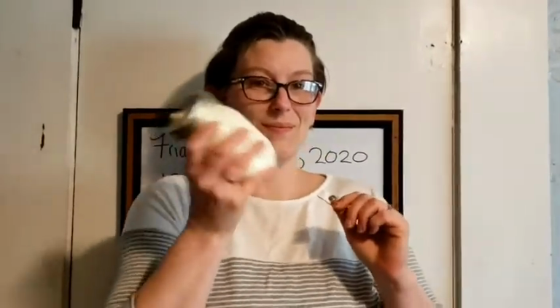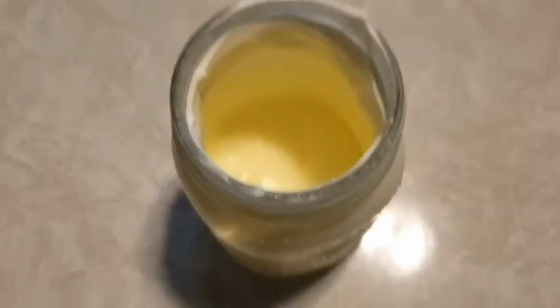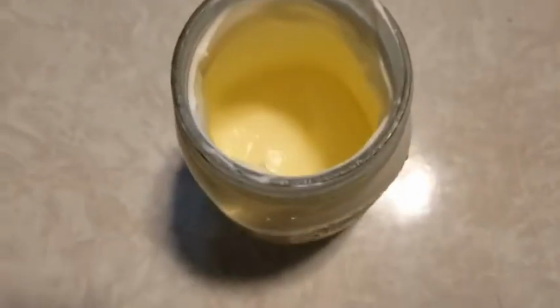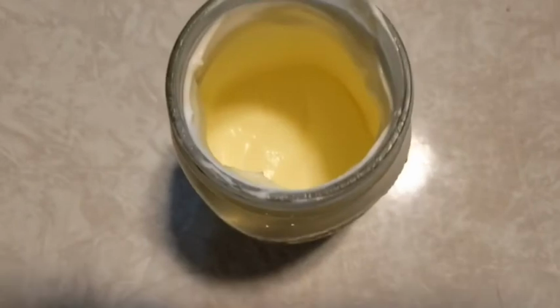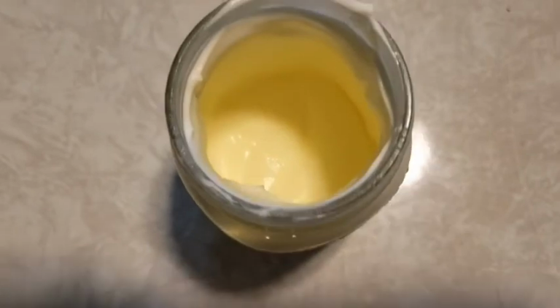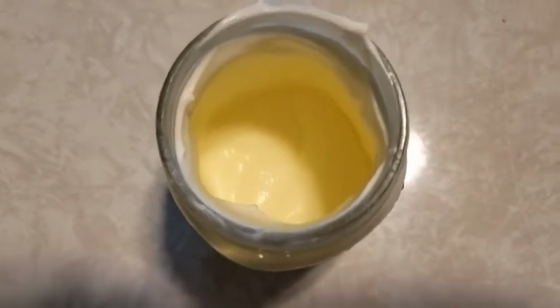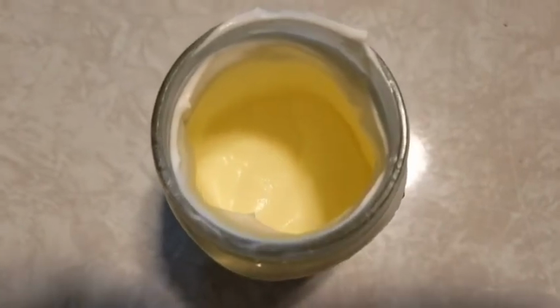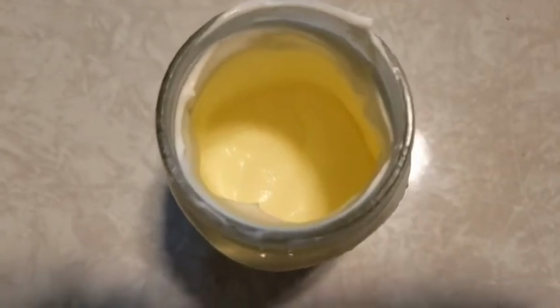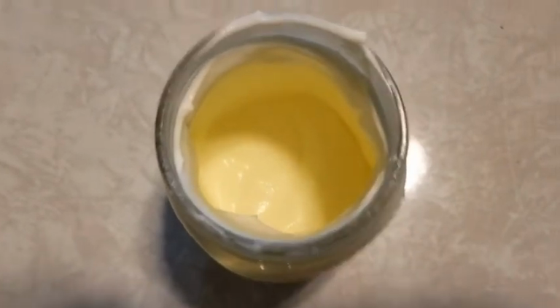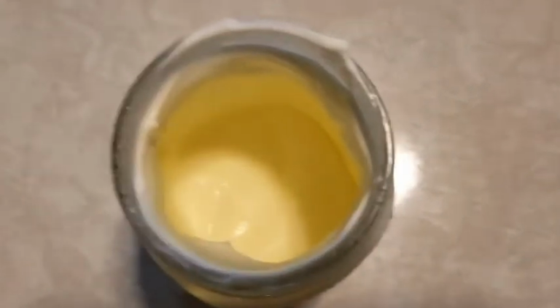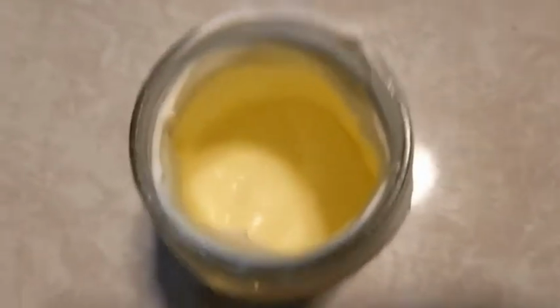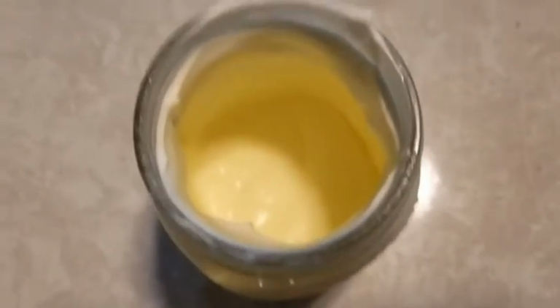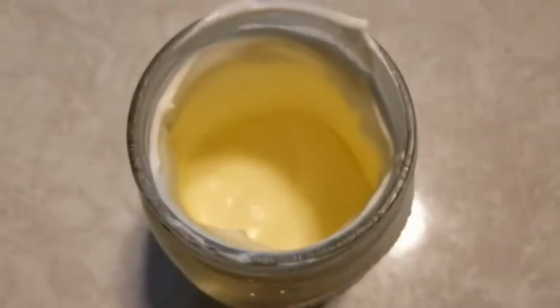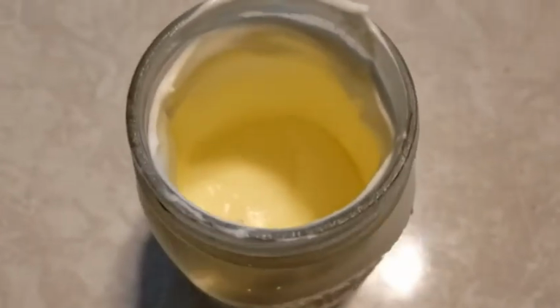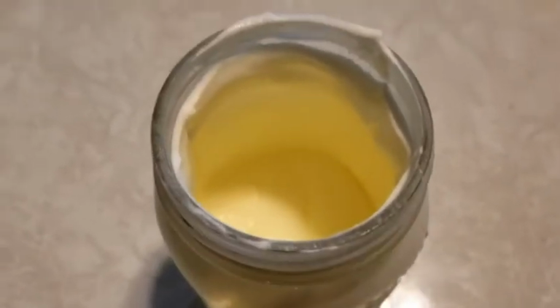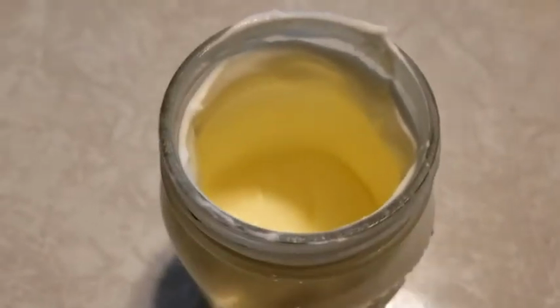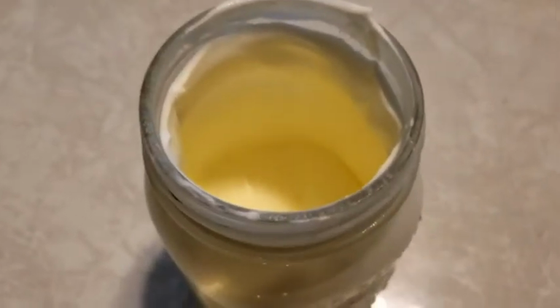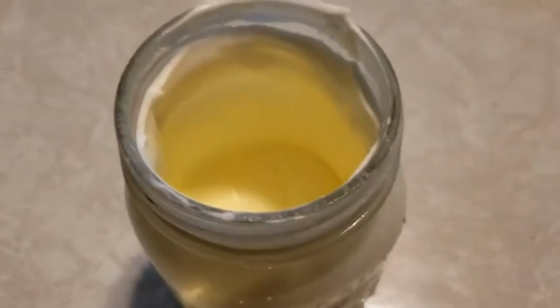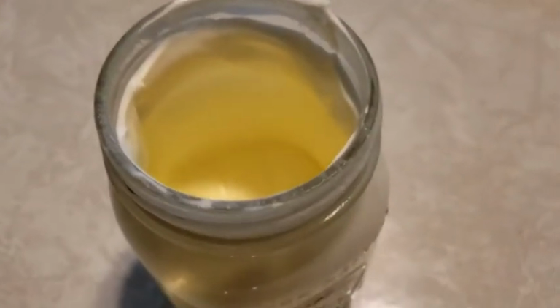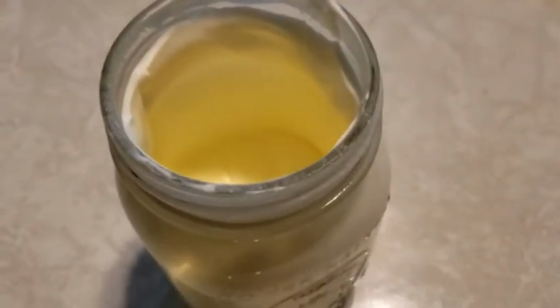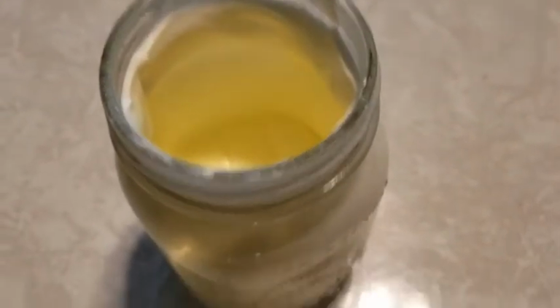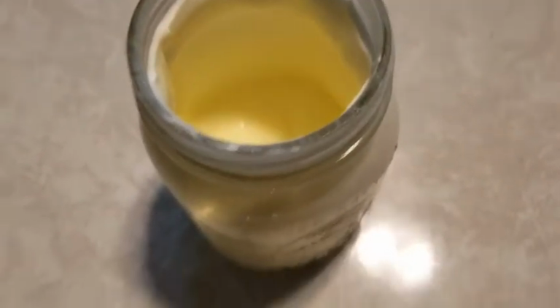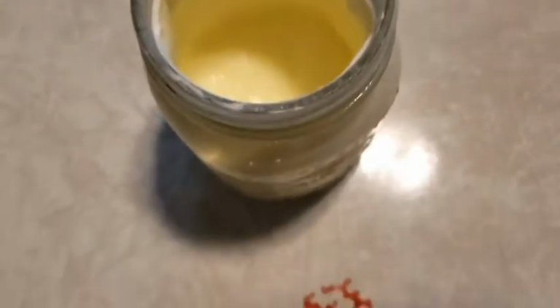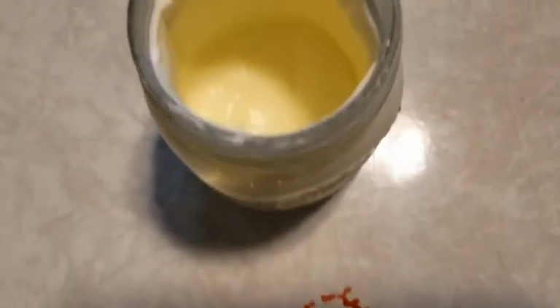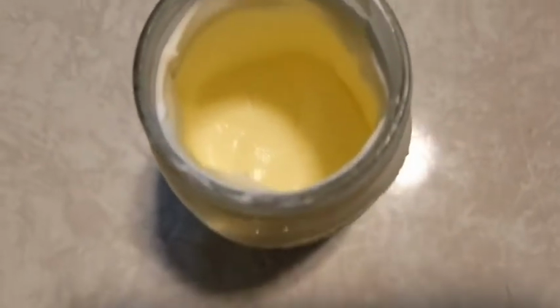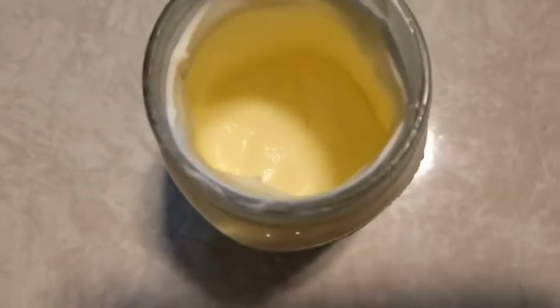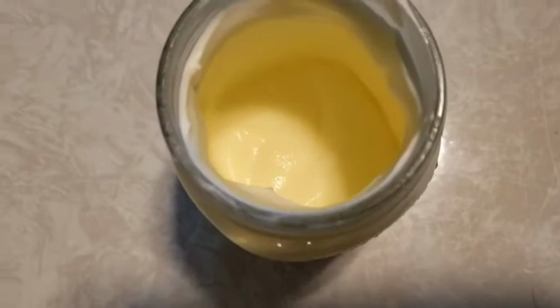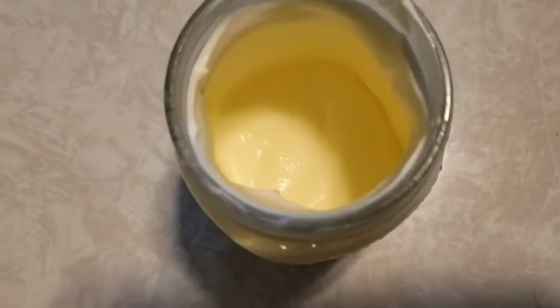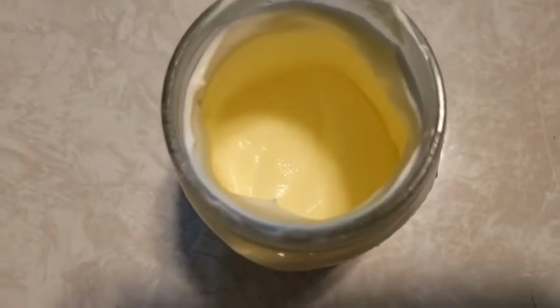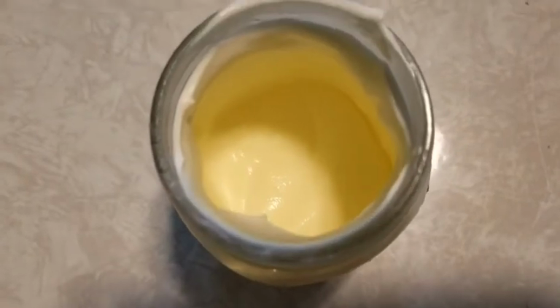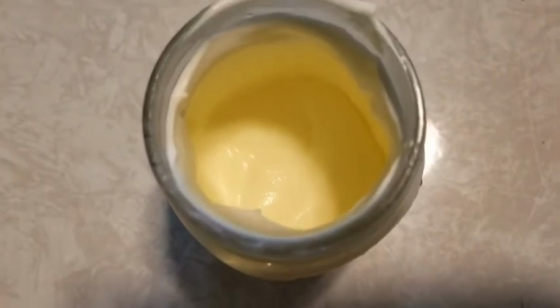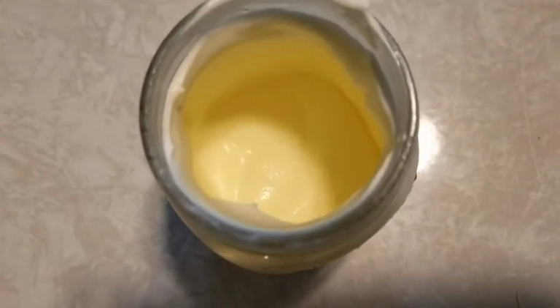Every once in a while you want to take a peek inside your jar and see how your butter is forming.